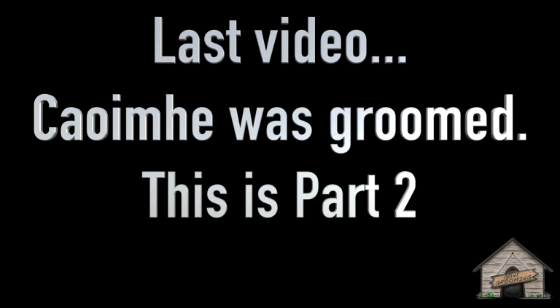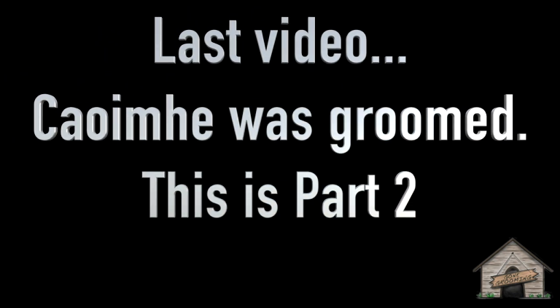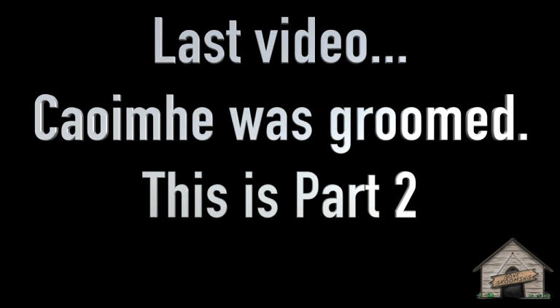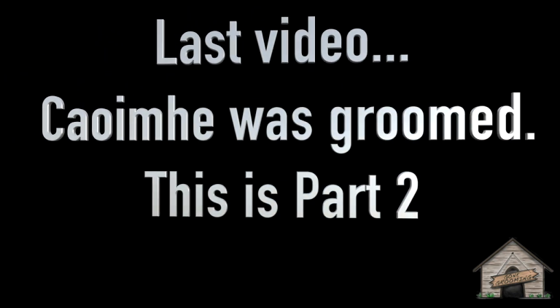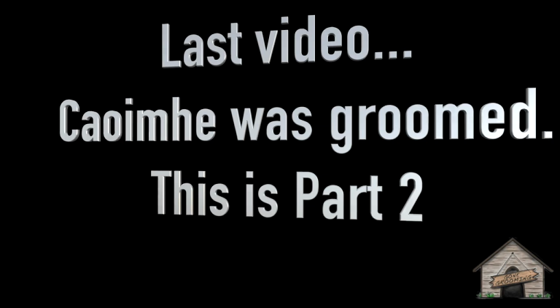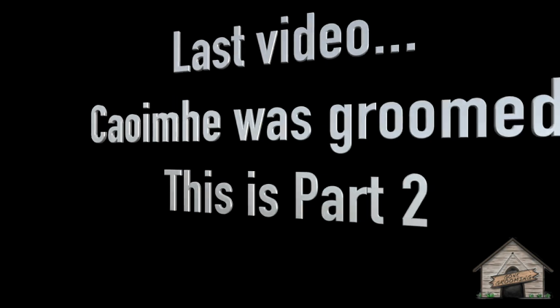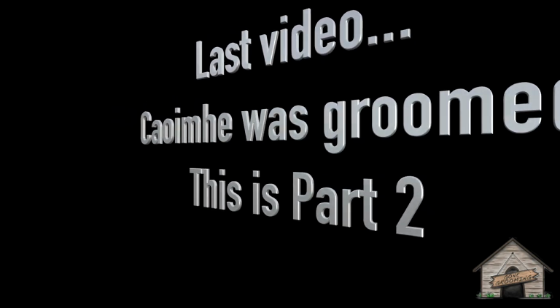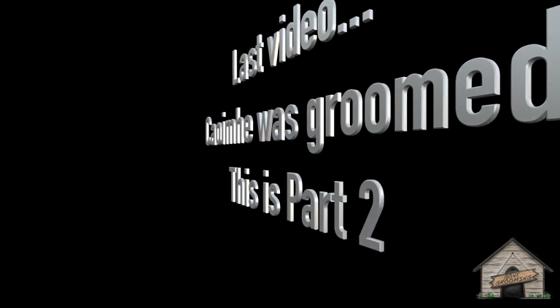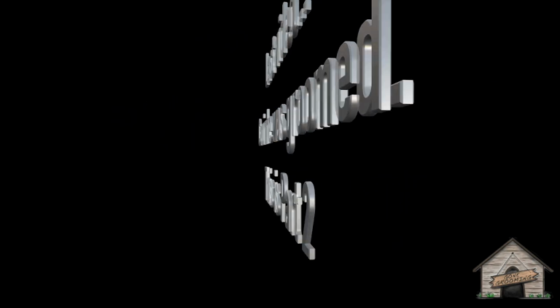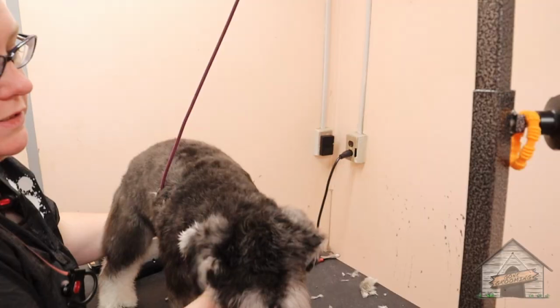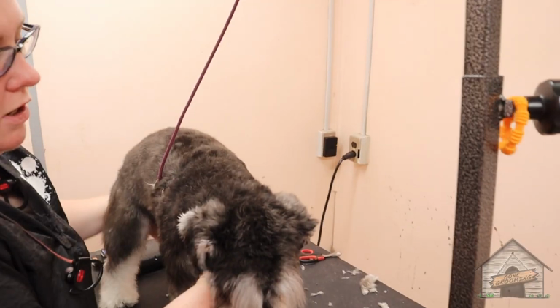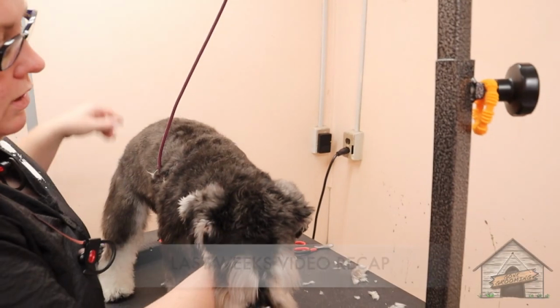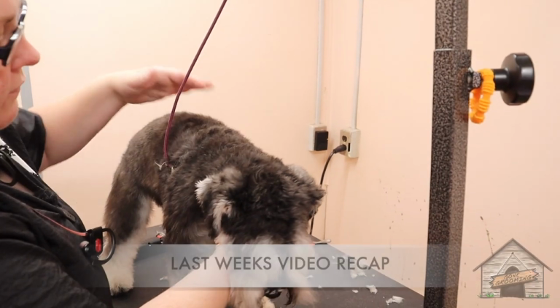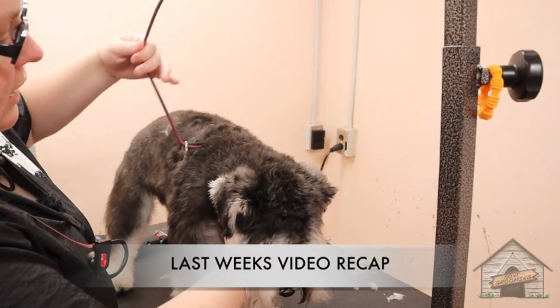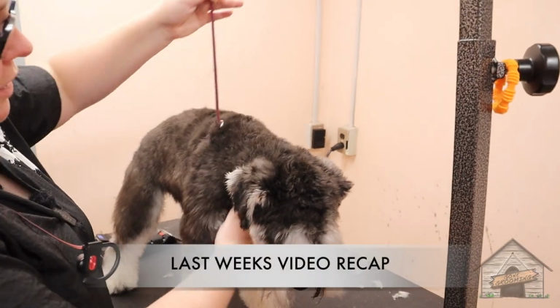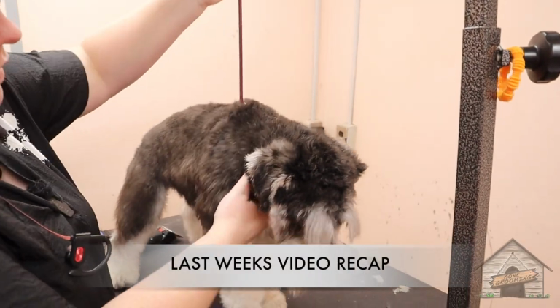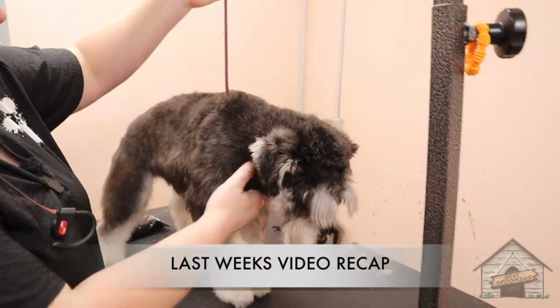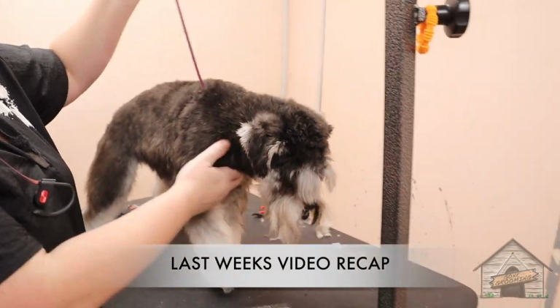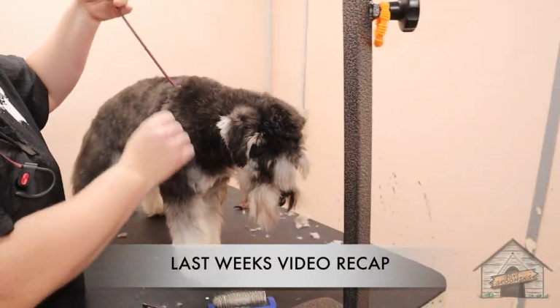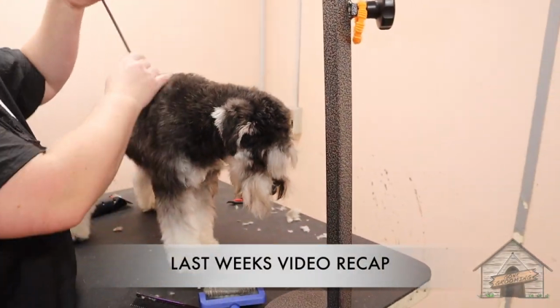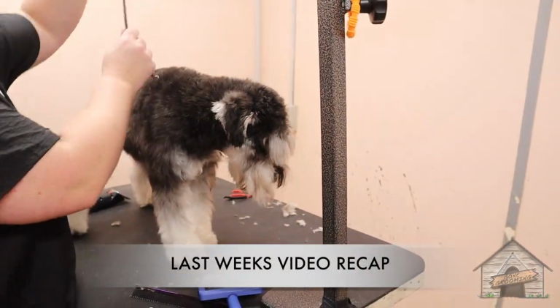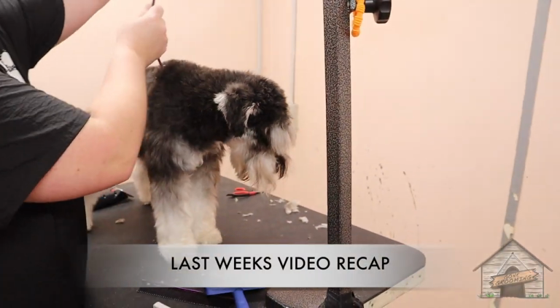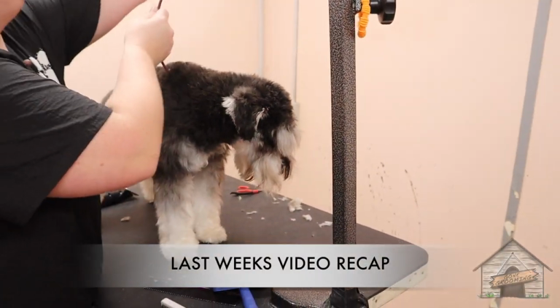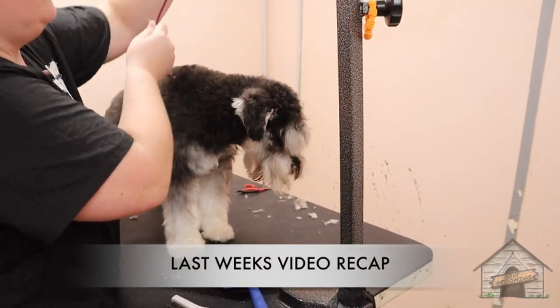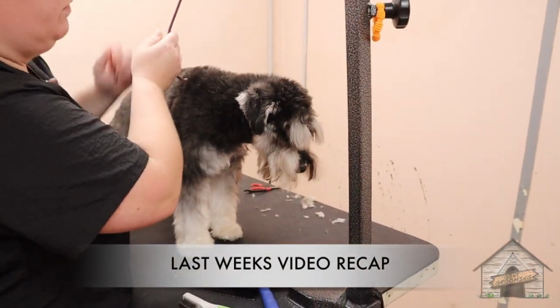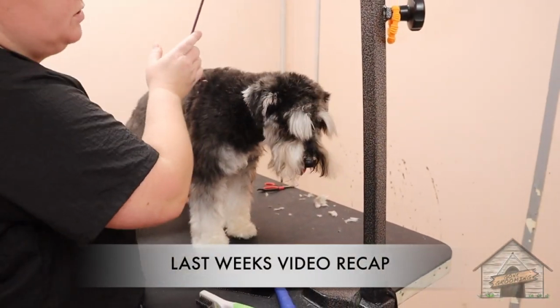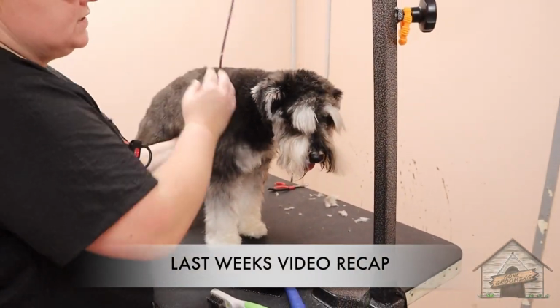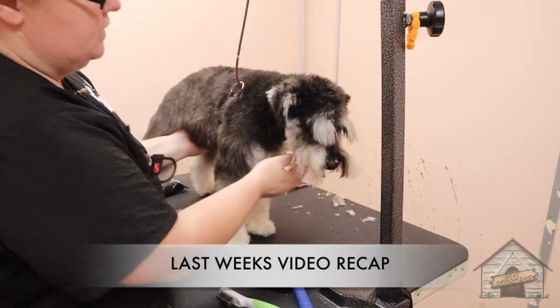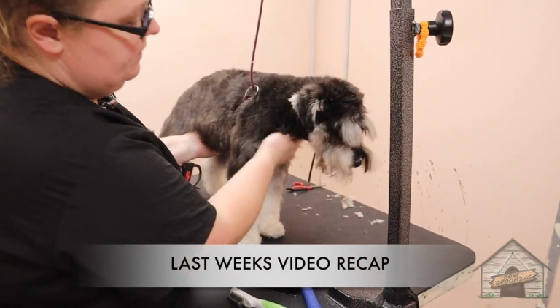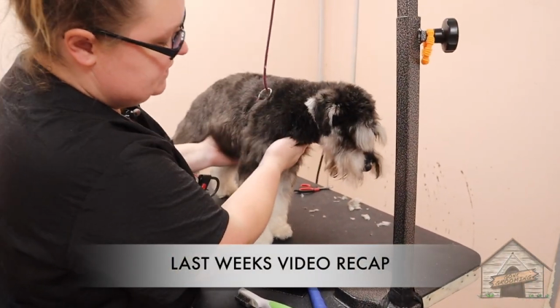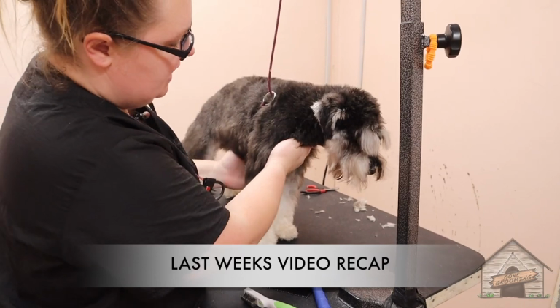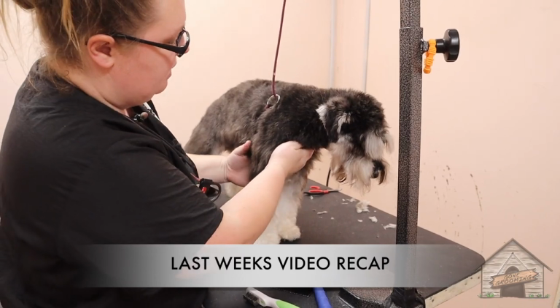Previously grooming Kiva. Kiva here is going to go on the short side of the groomers — that's going to be a seven.